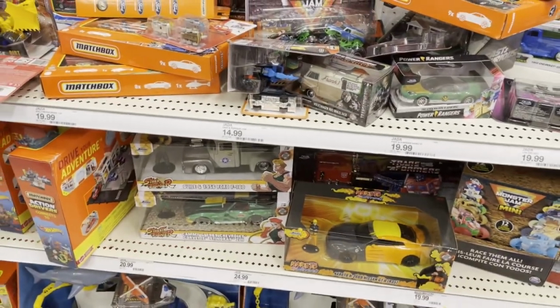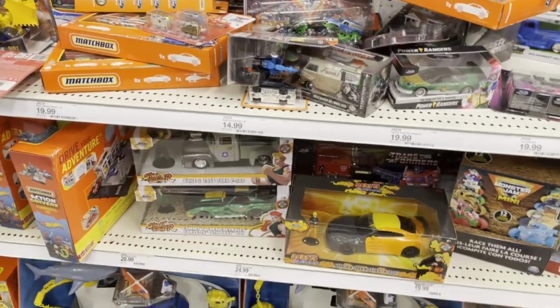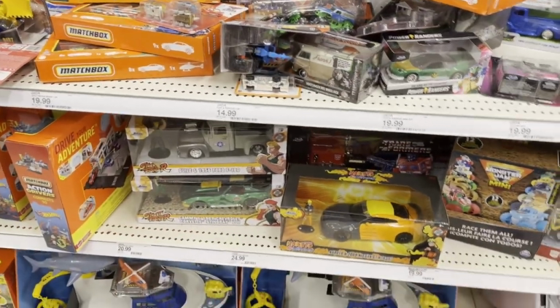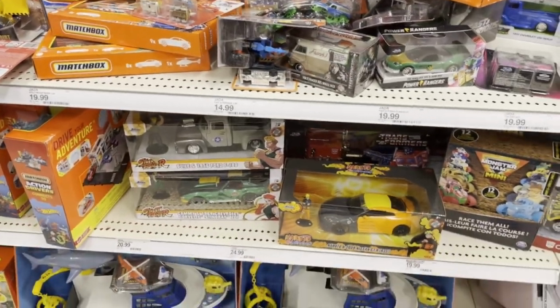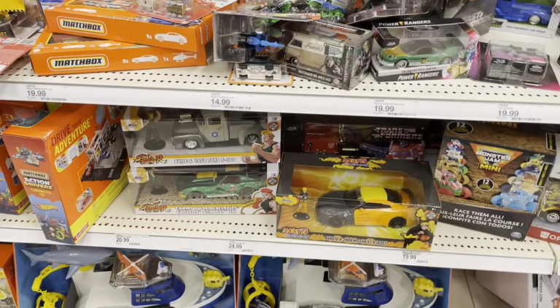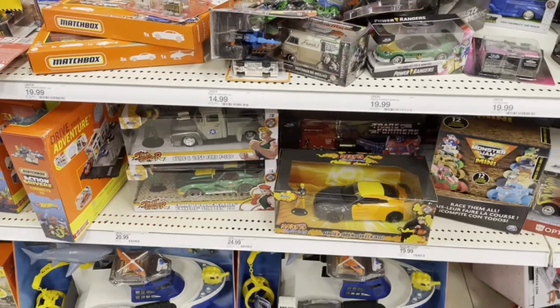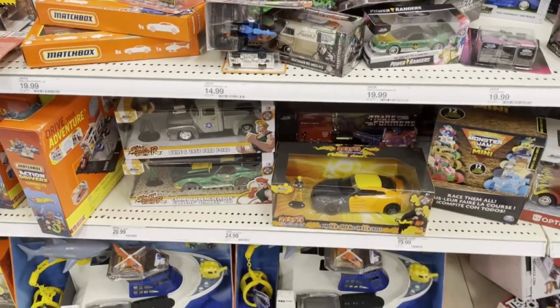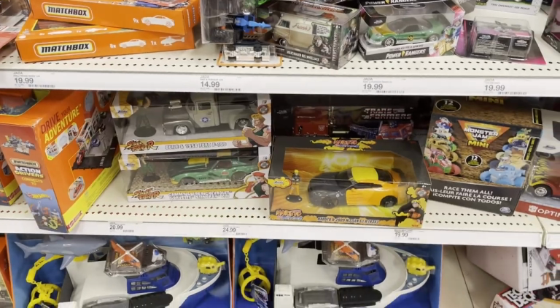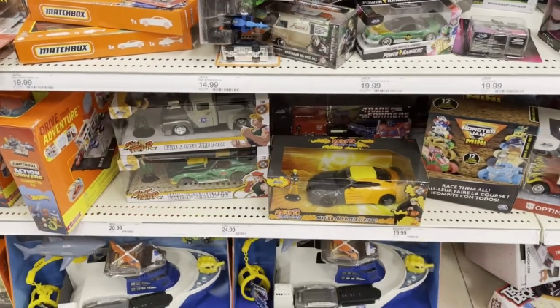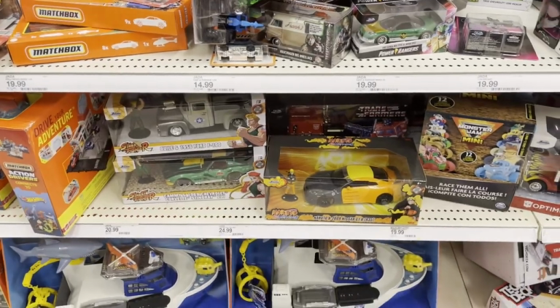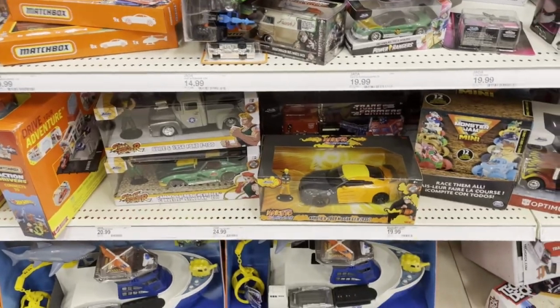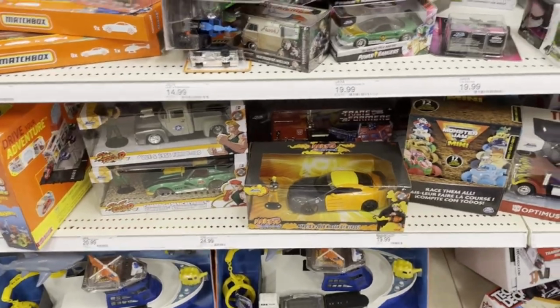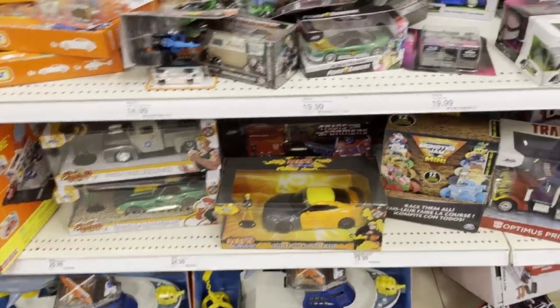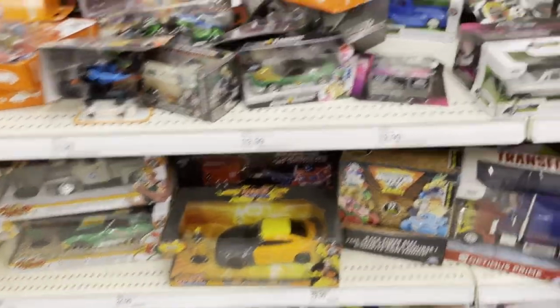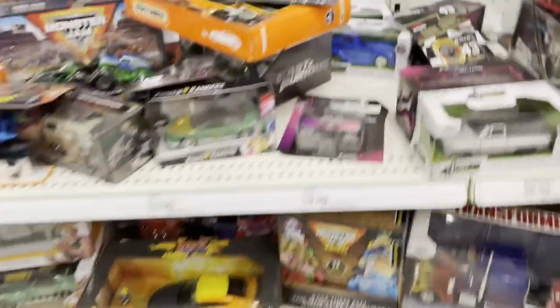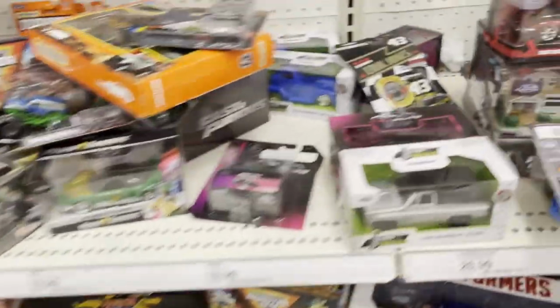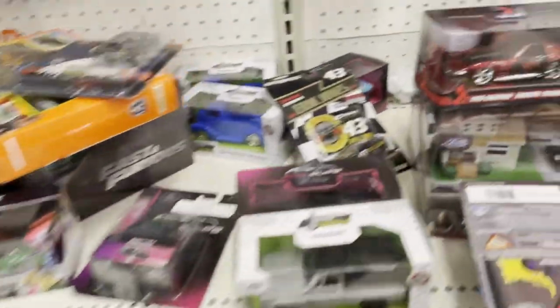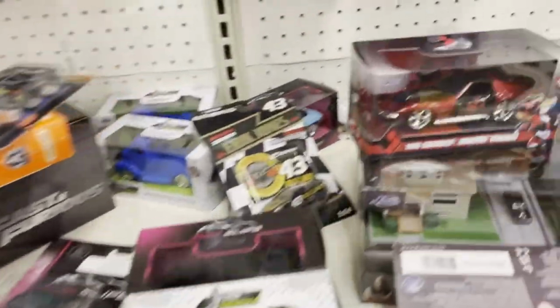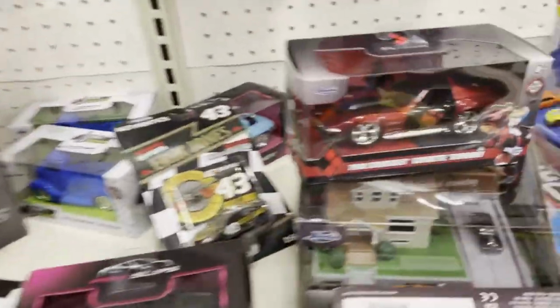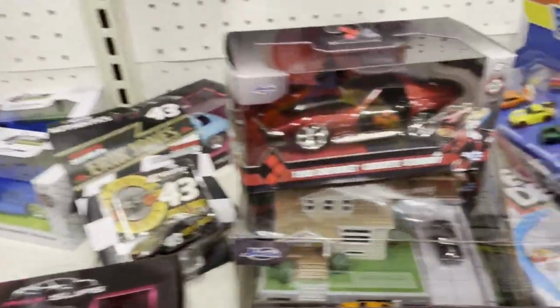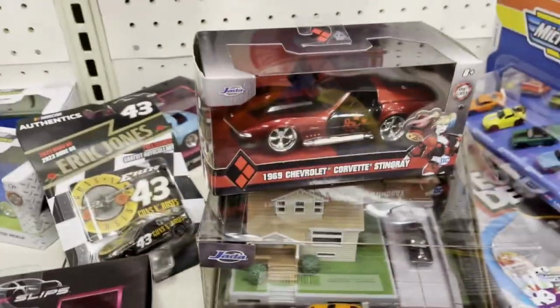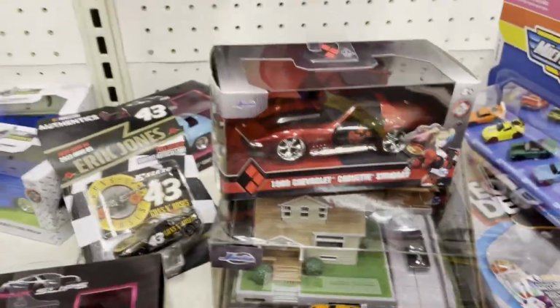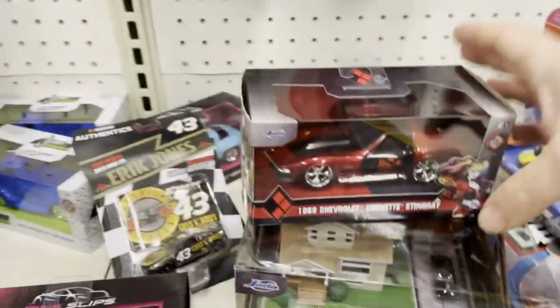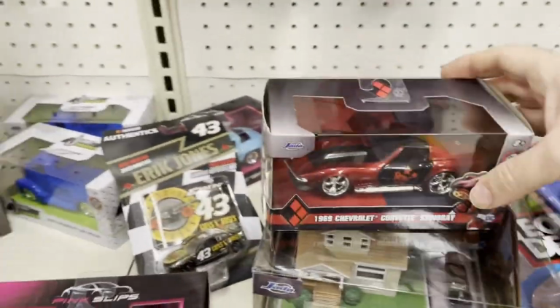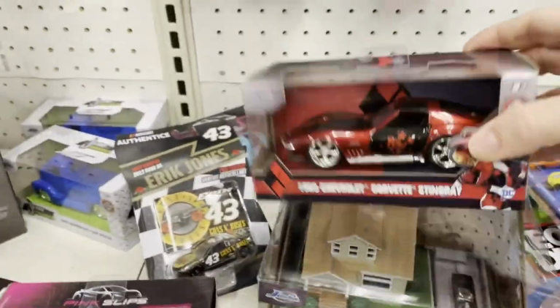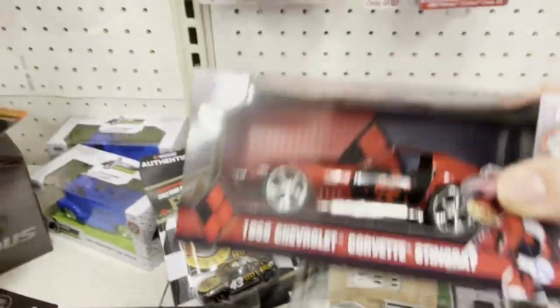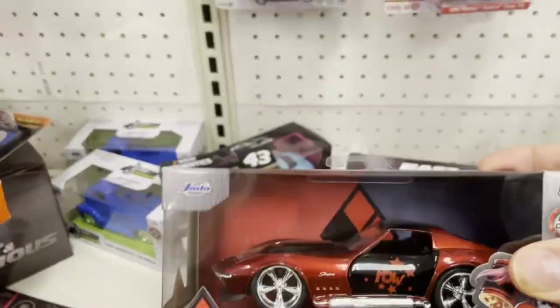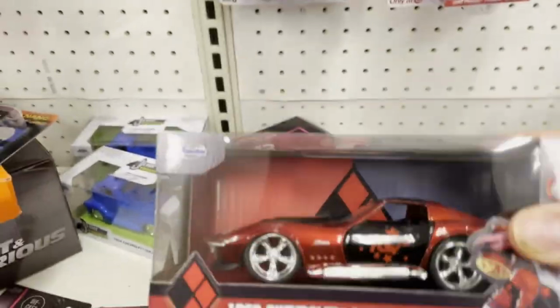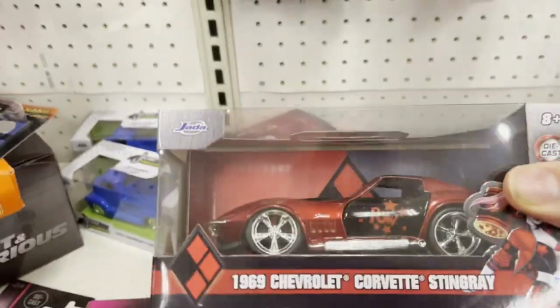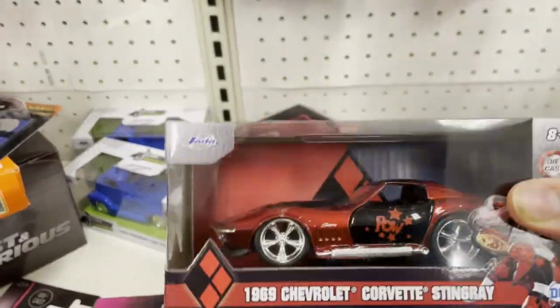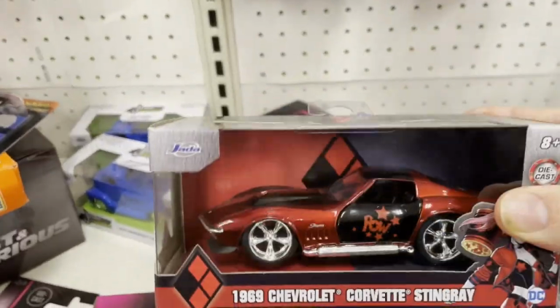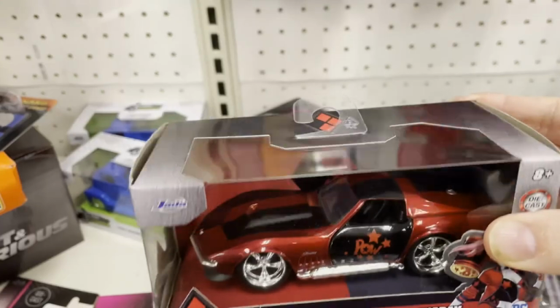Some Power Ranger ones up there - smaller ones. And they got the Harley Quinn Corvette, the Stingray.